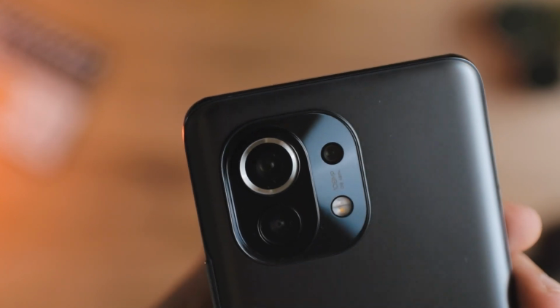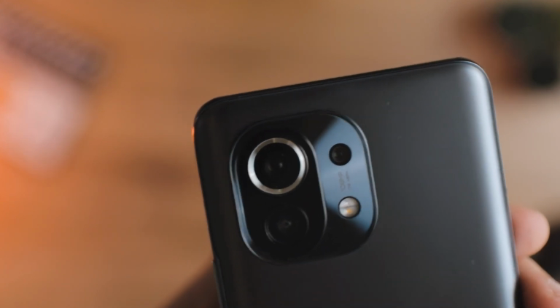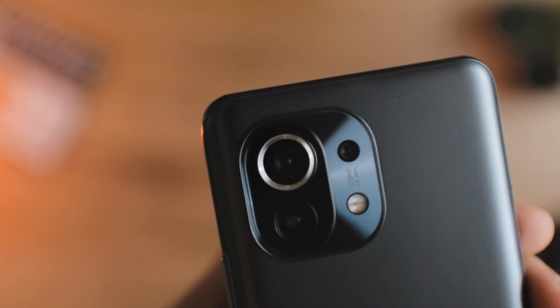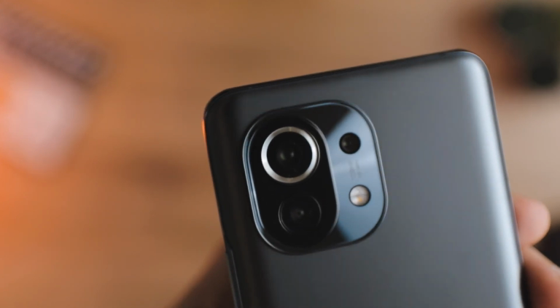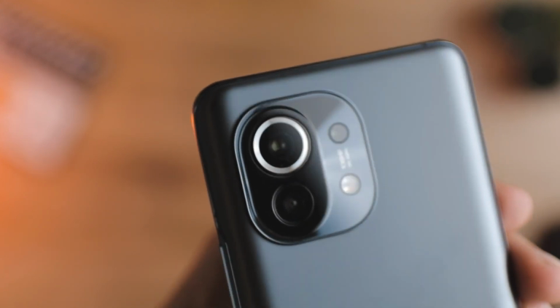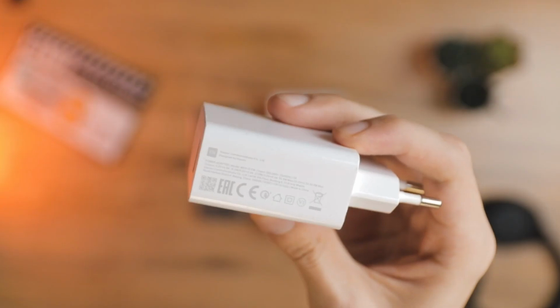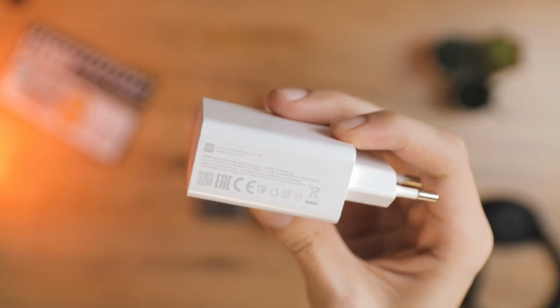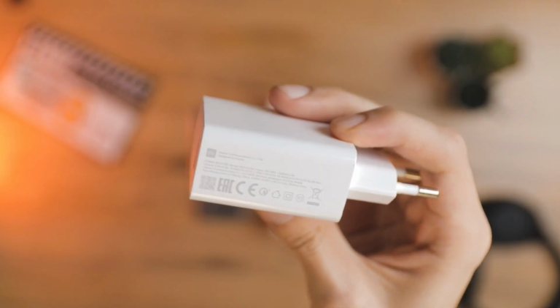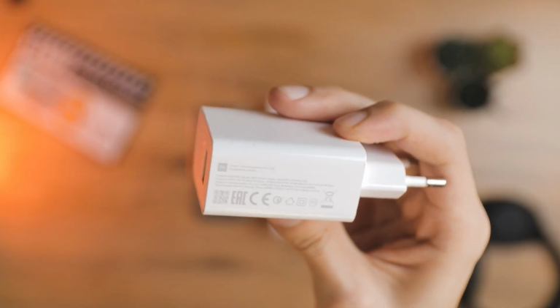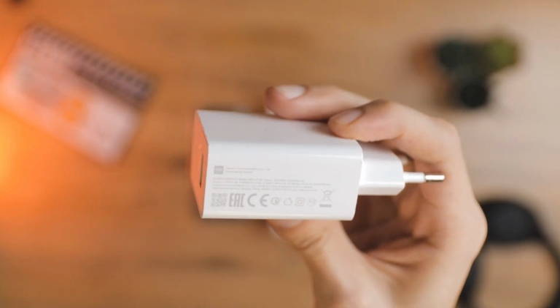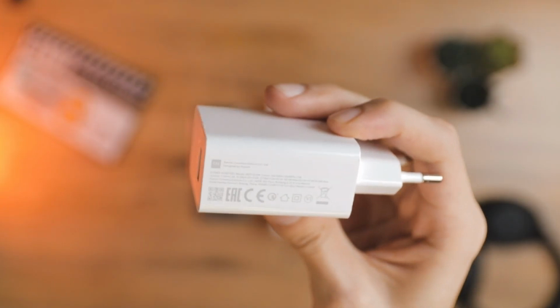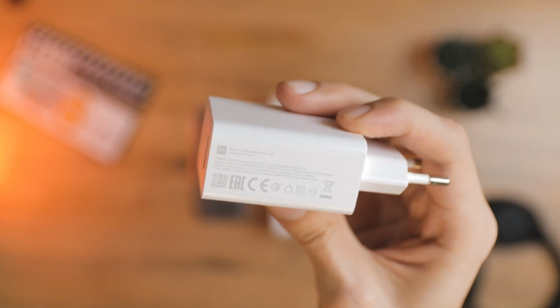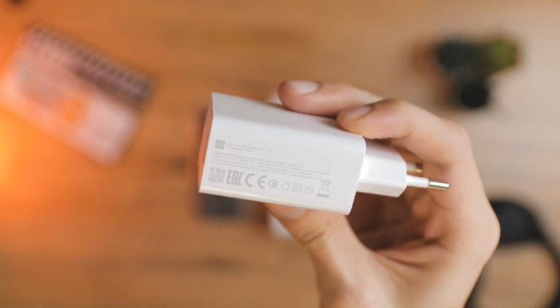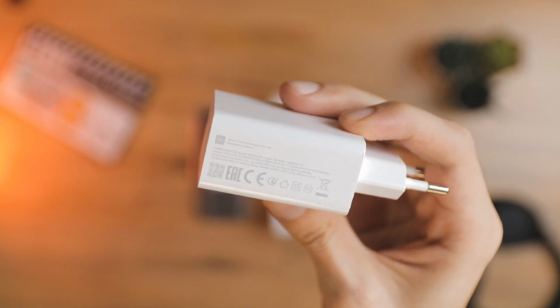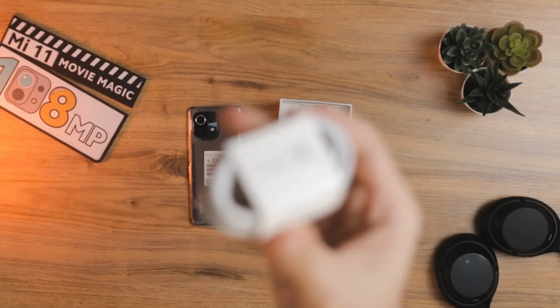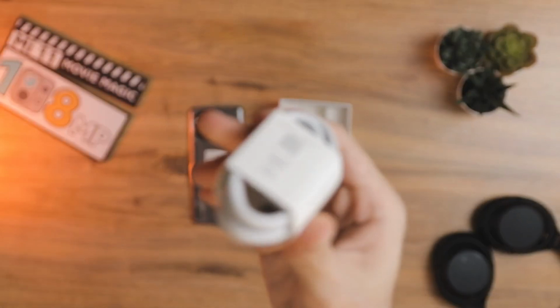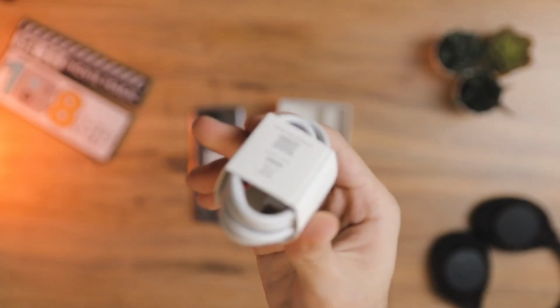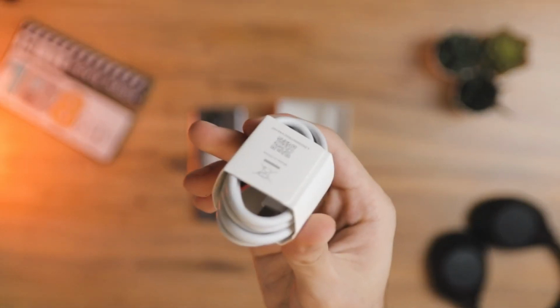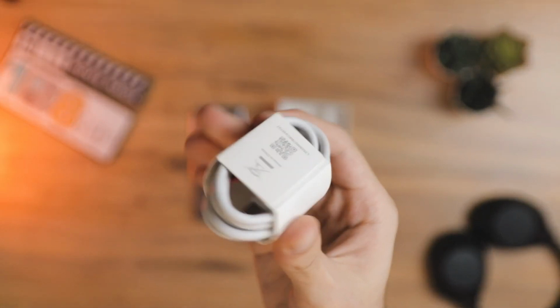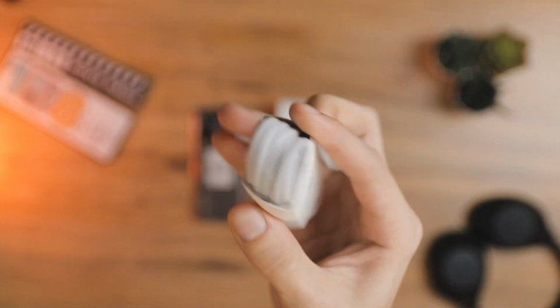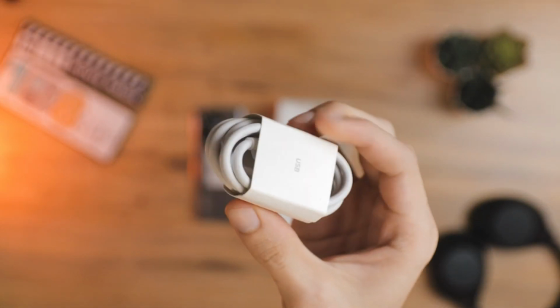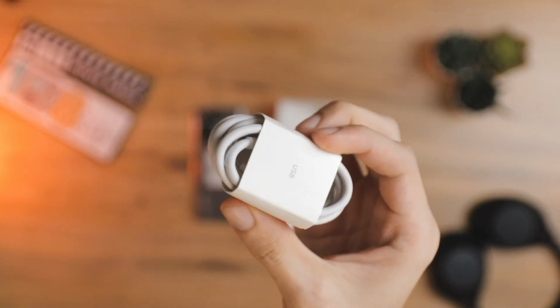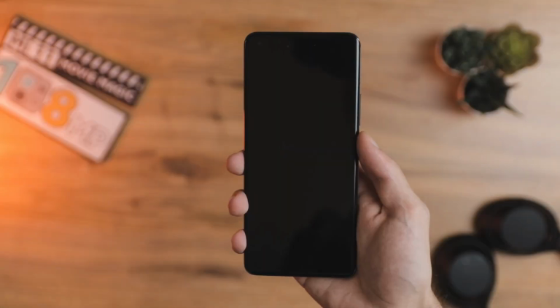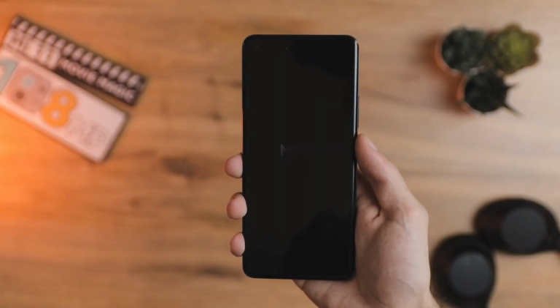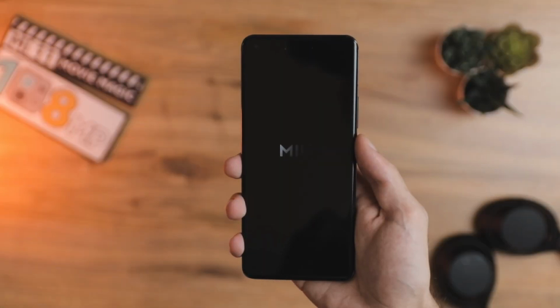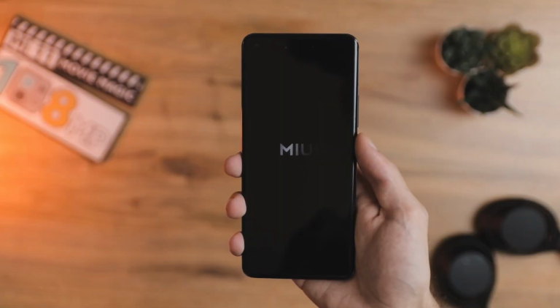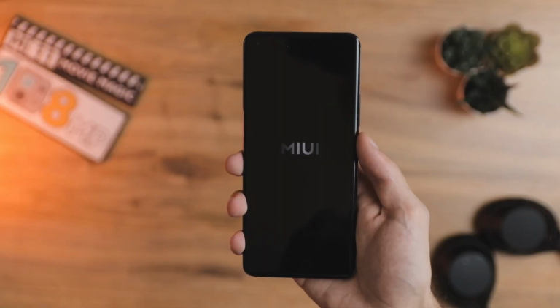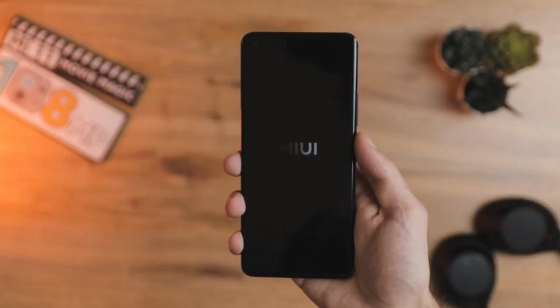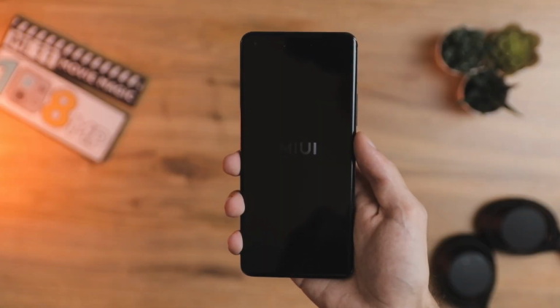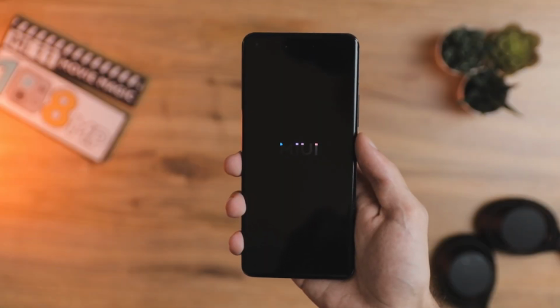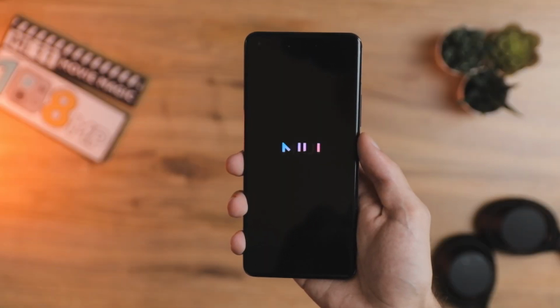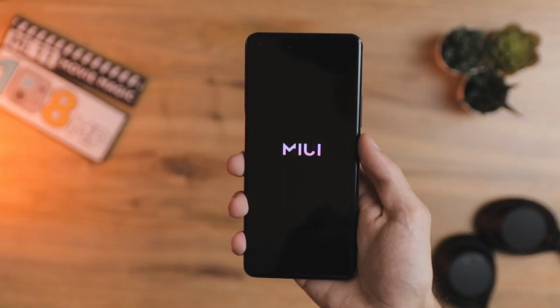The retail box also includes a dongle to convert 3.5mm to USB, as well as the charger and cable.